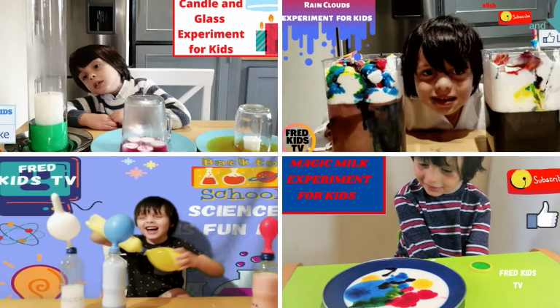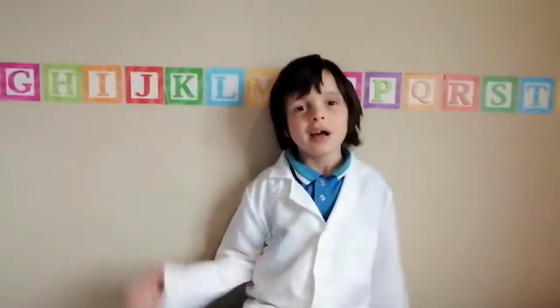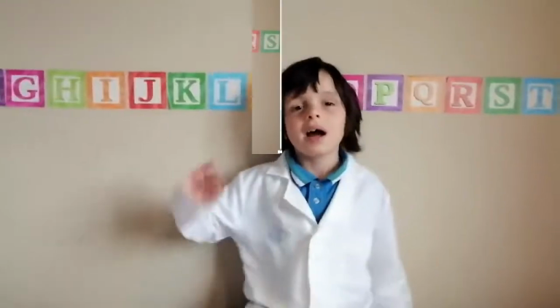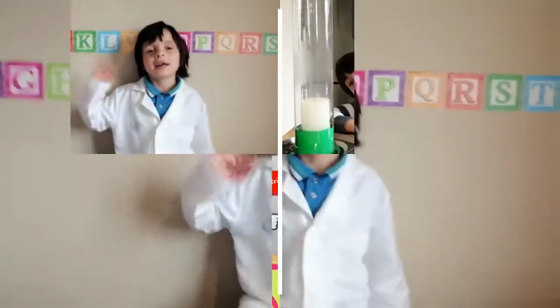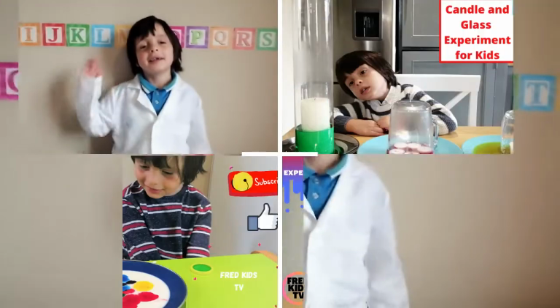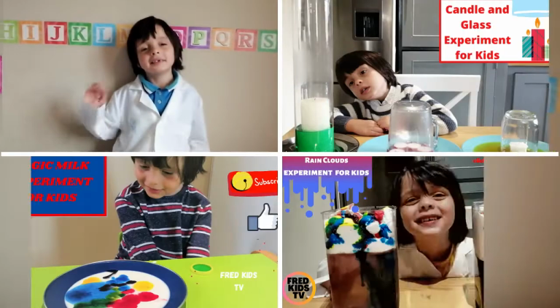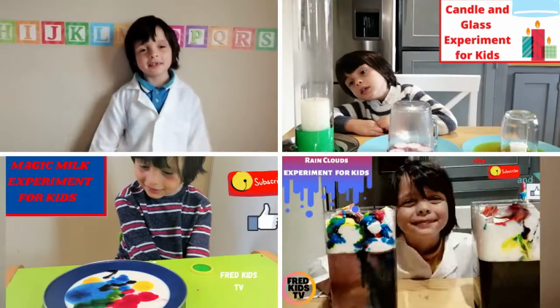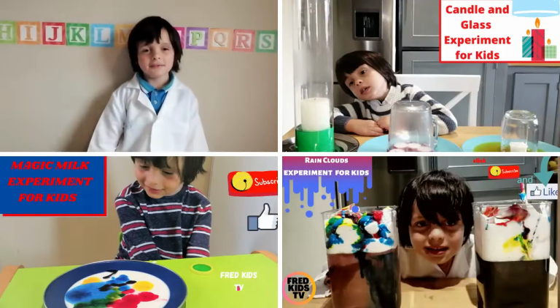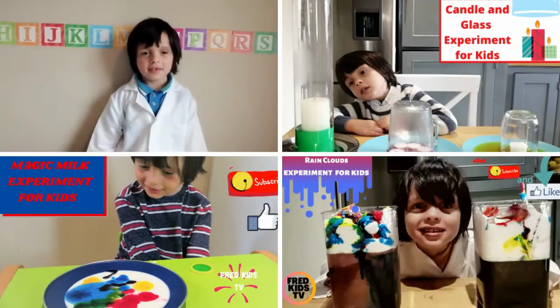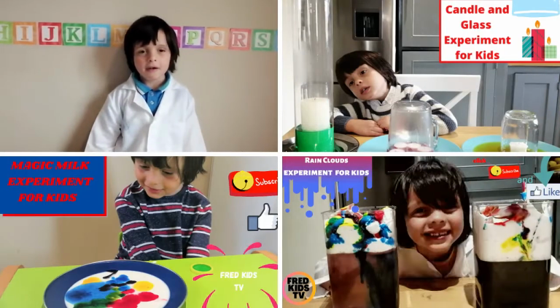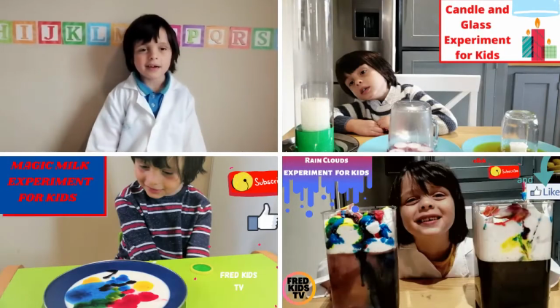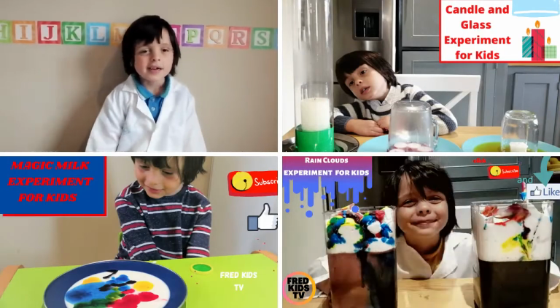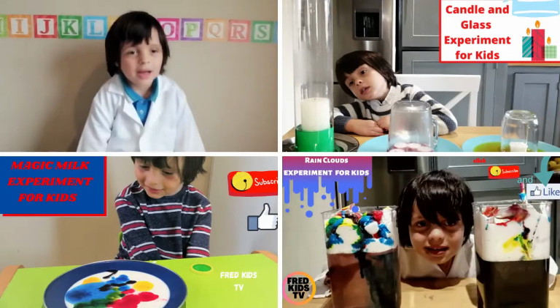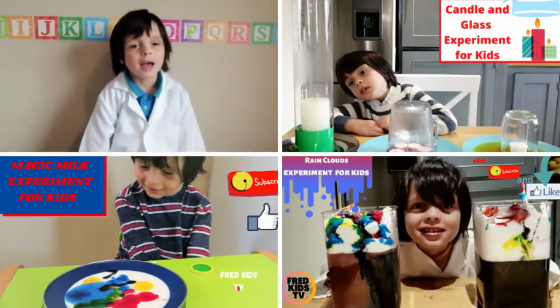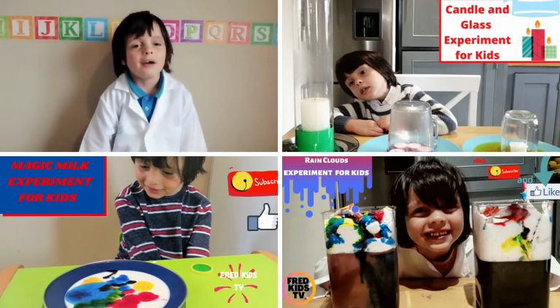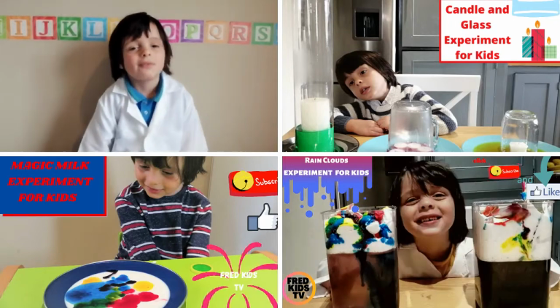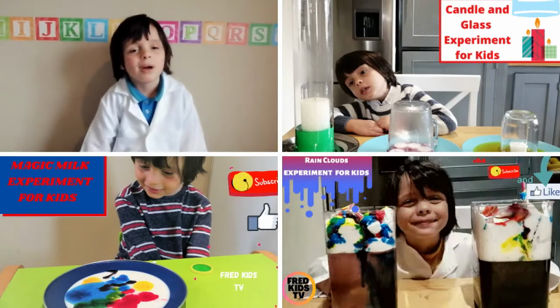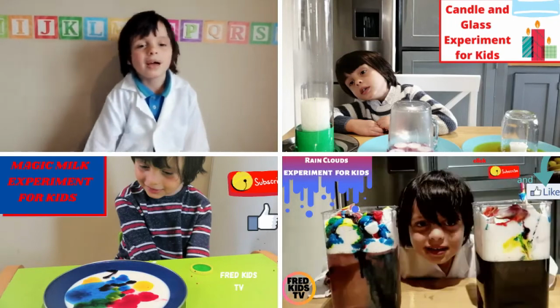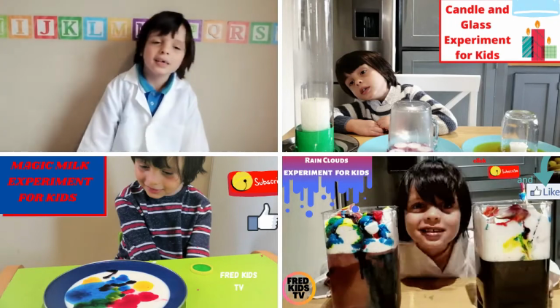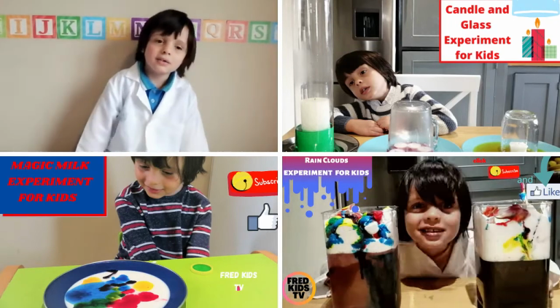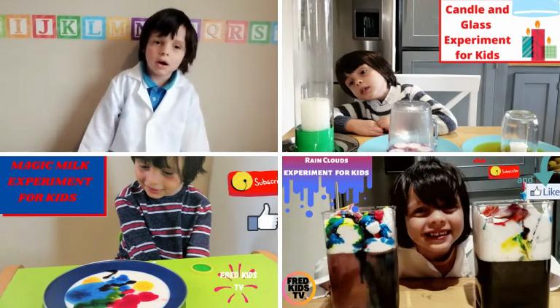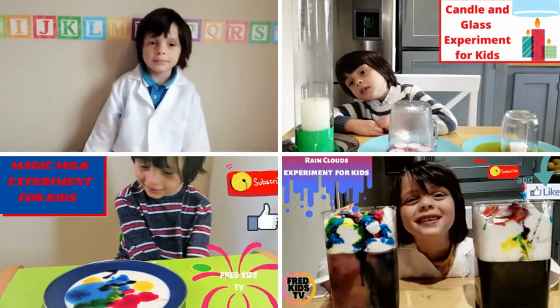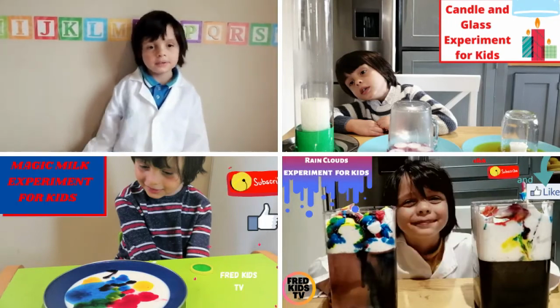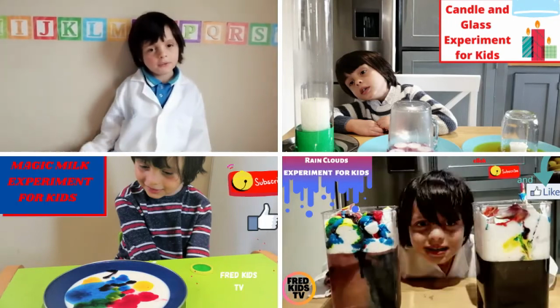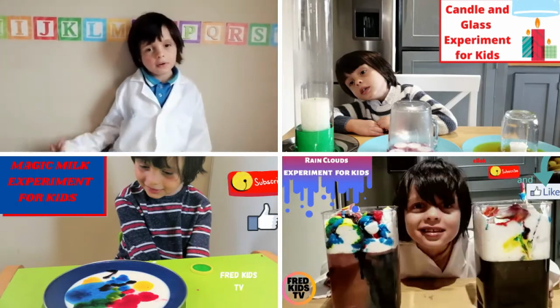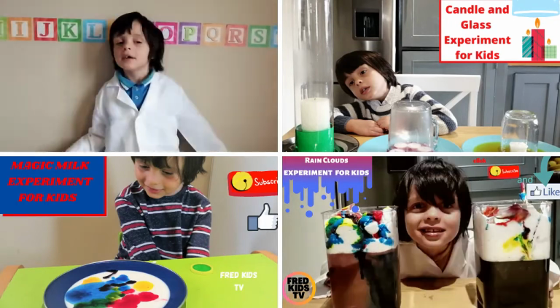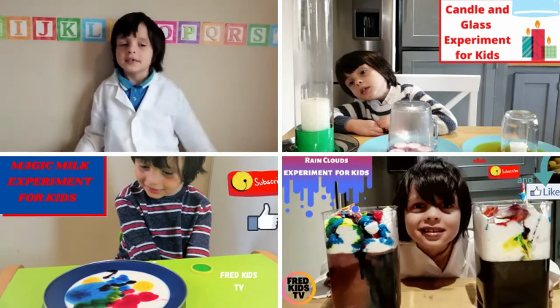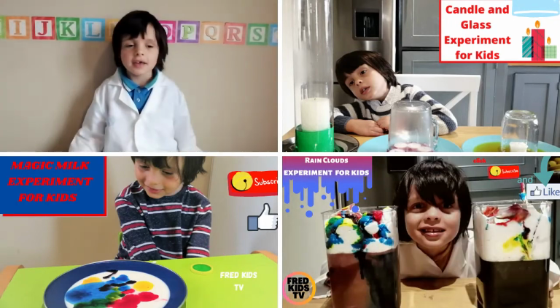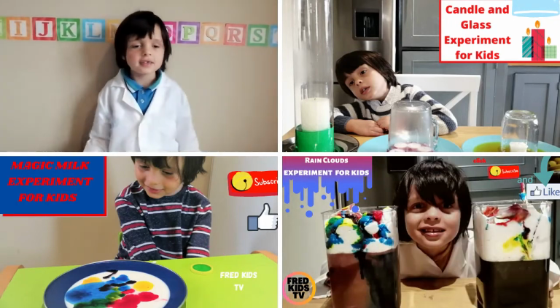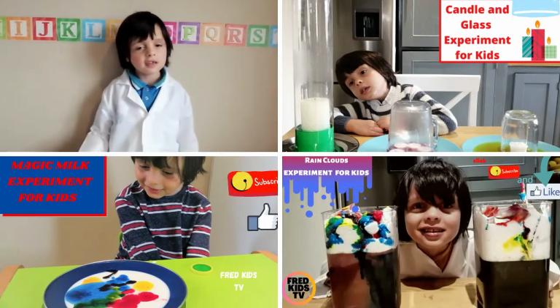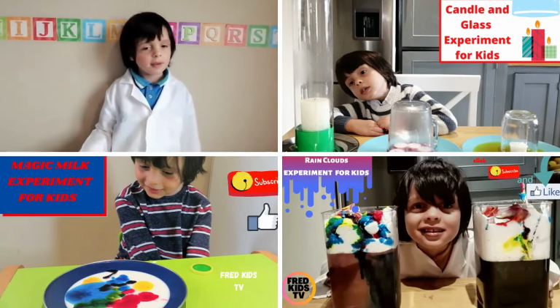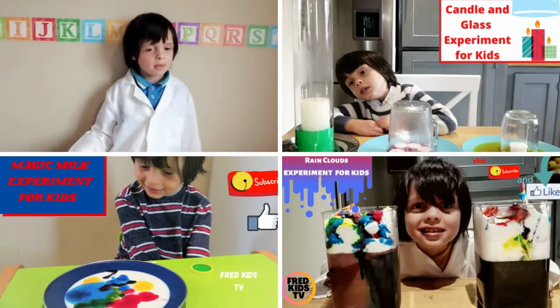Hi guys, in this video I have my top 4 science experiments.